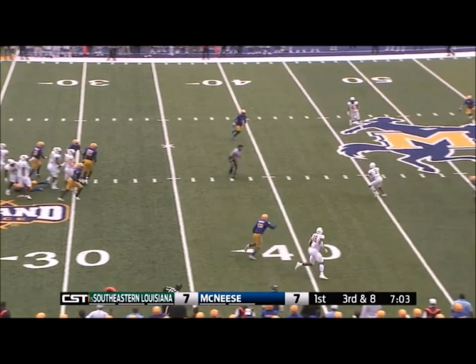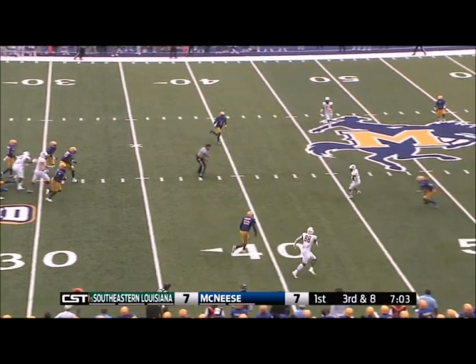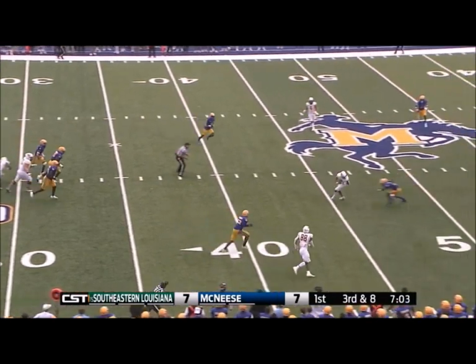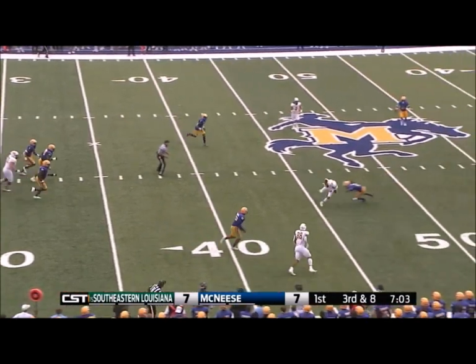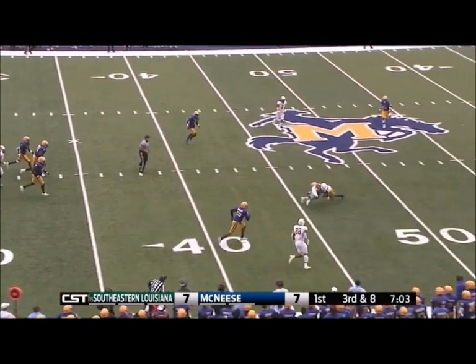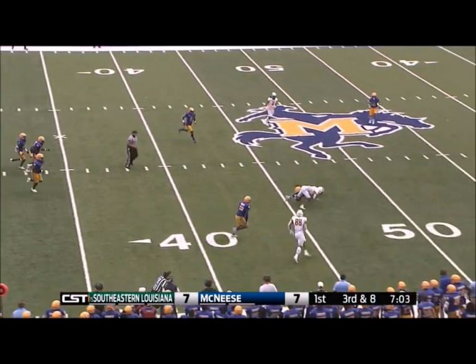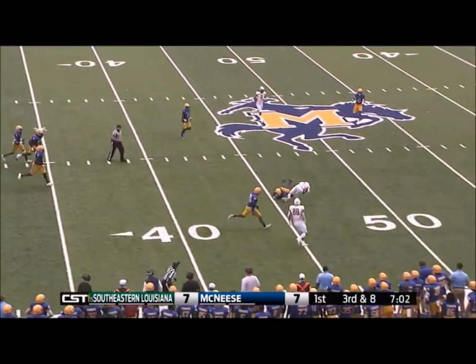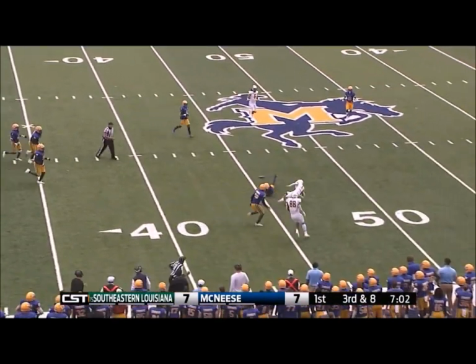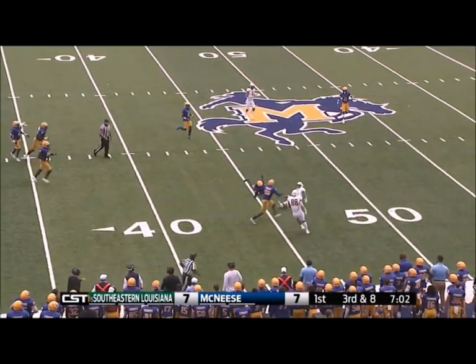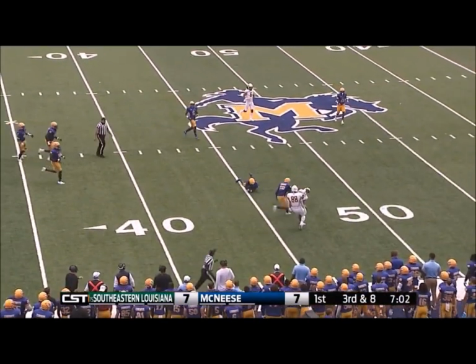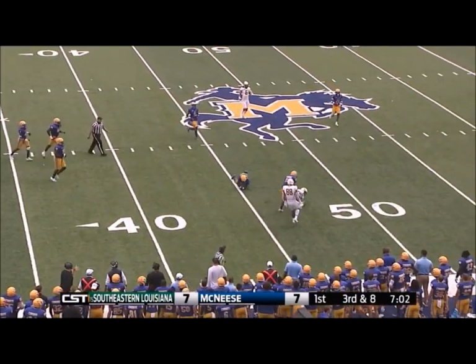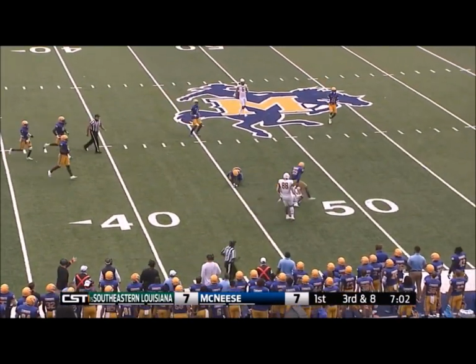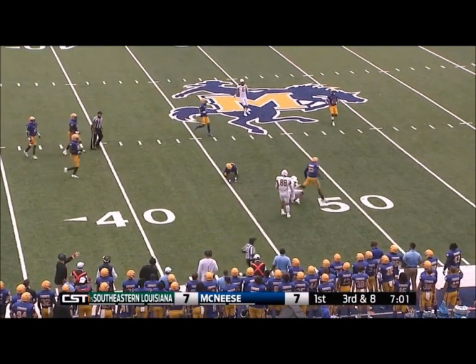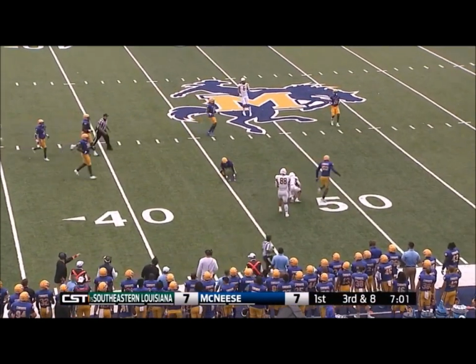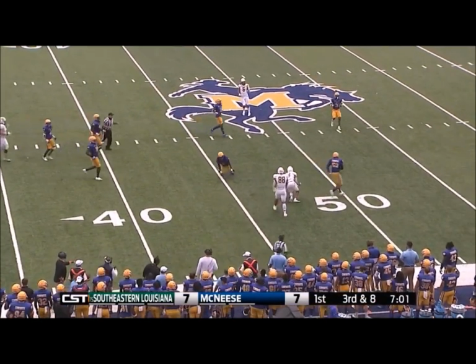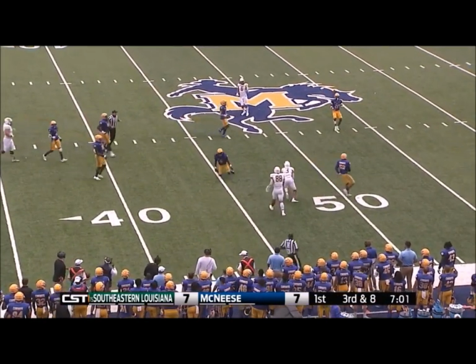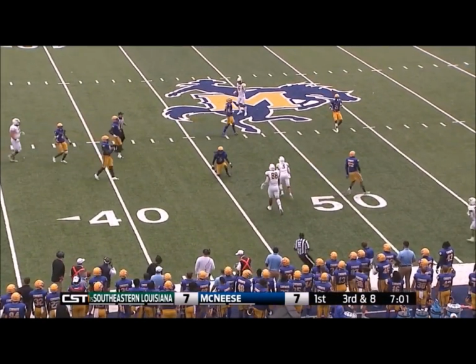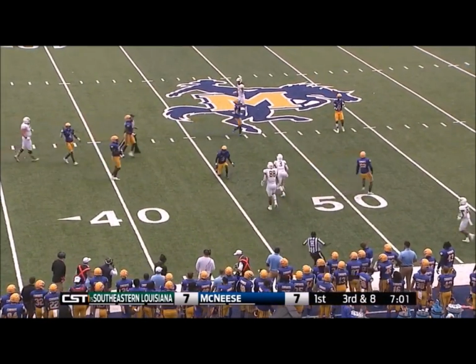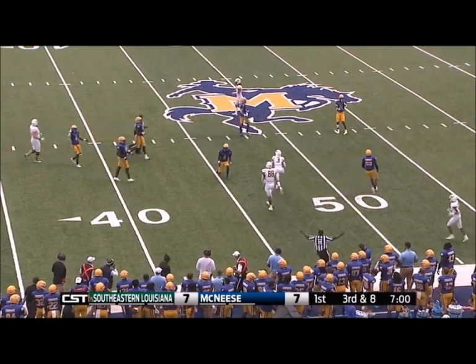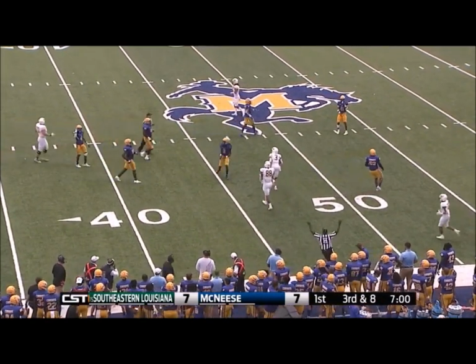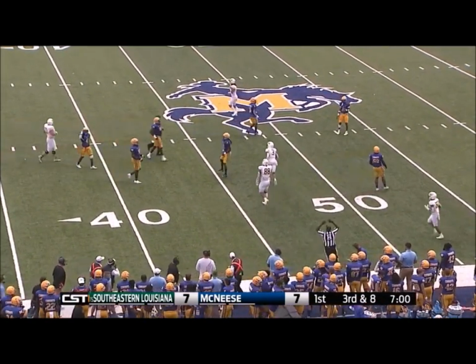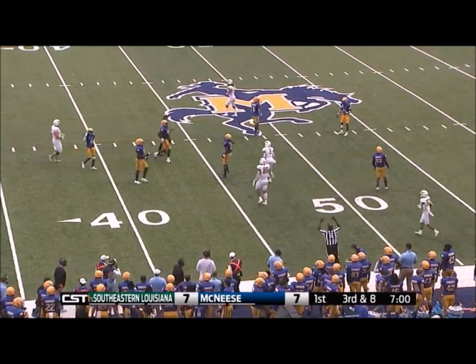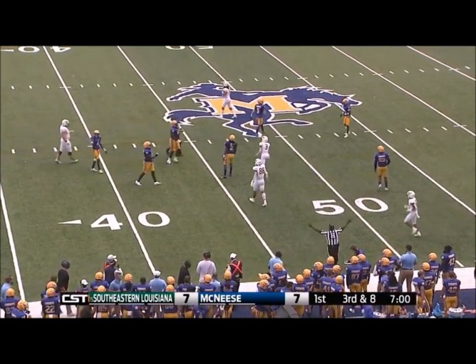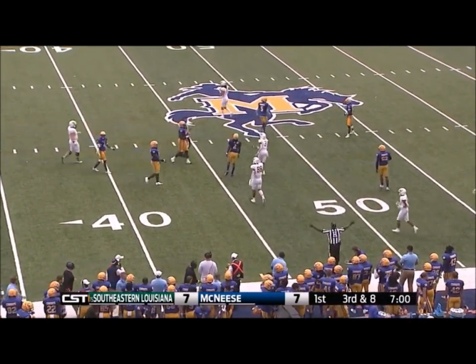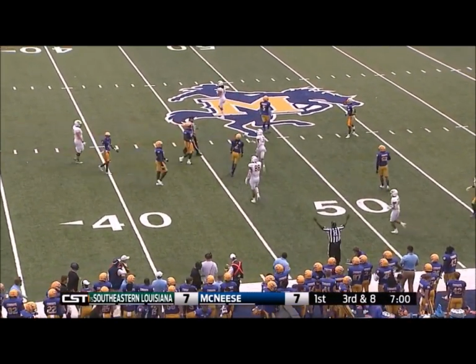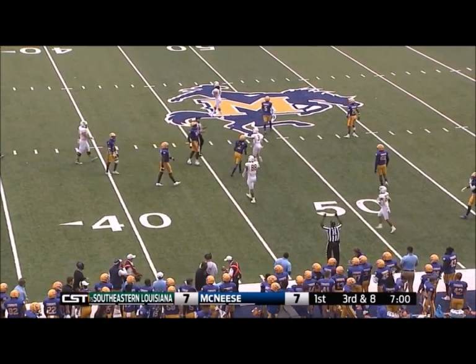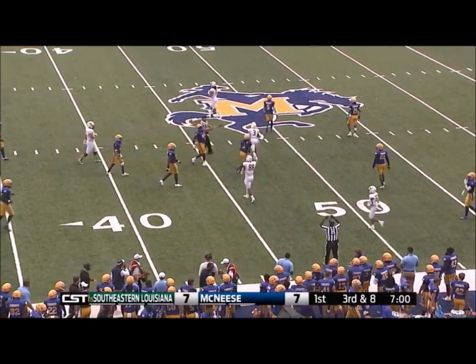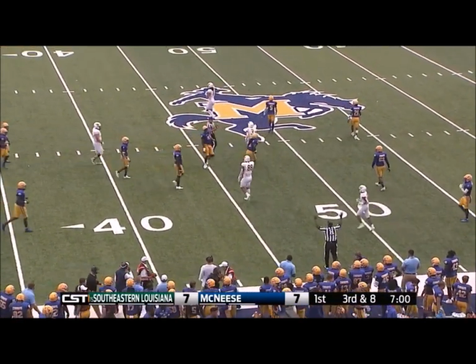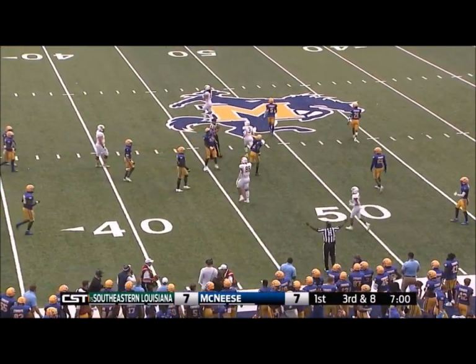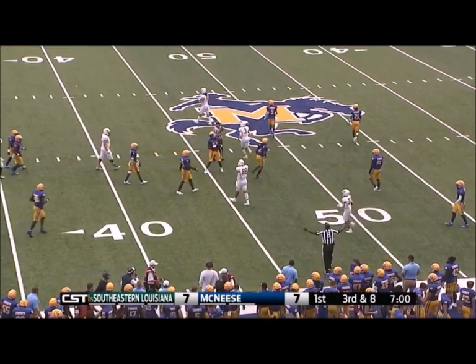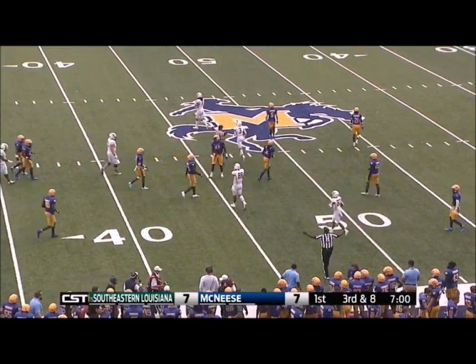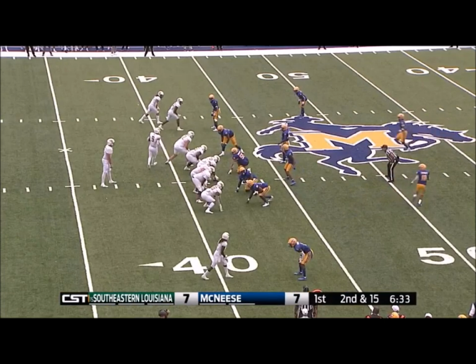Kelly throws it over the middle. He's got an open receiver. That's Anthony Spurlock and there was nobody.